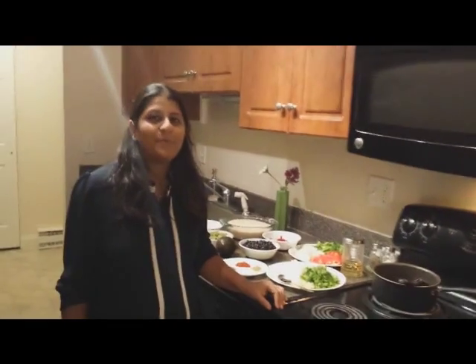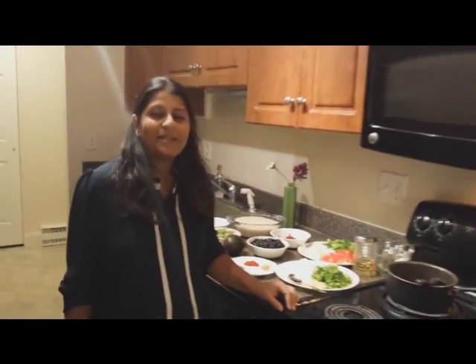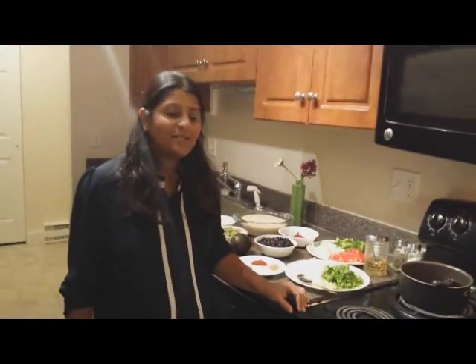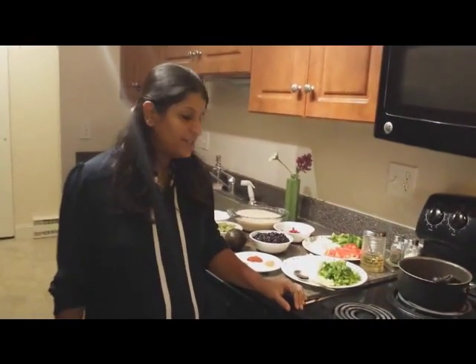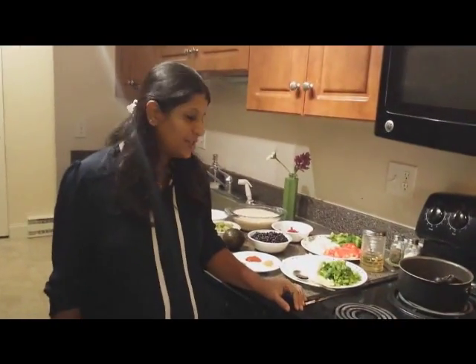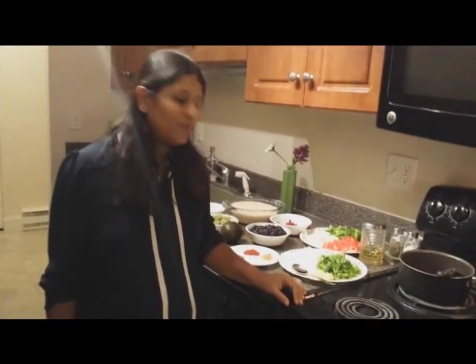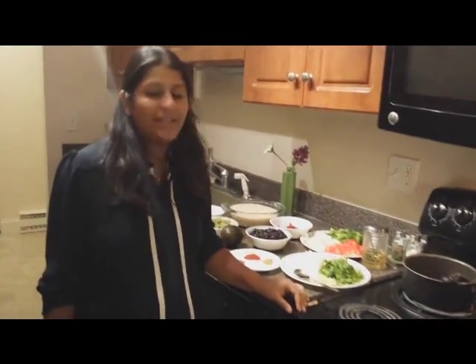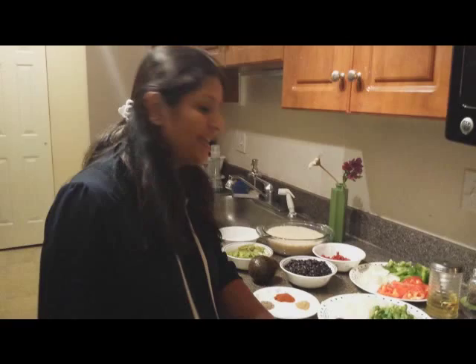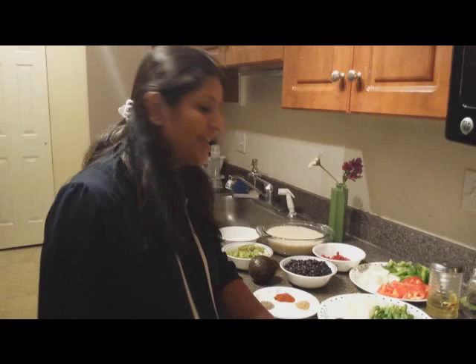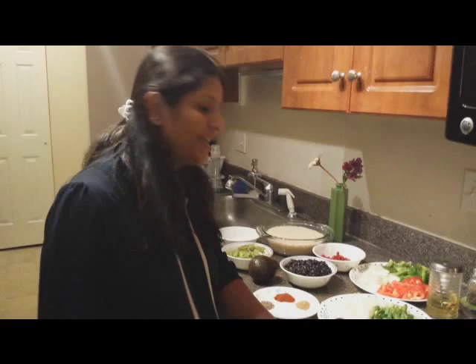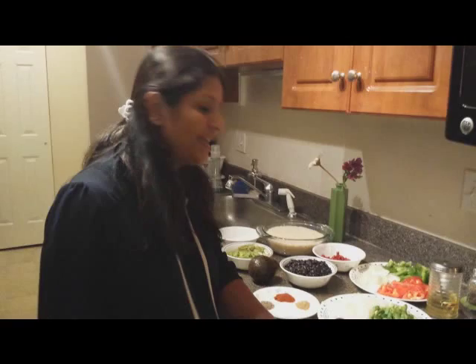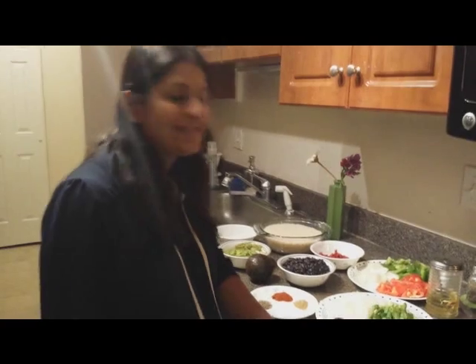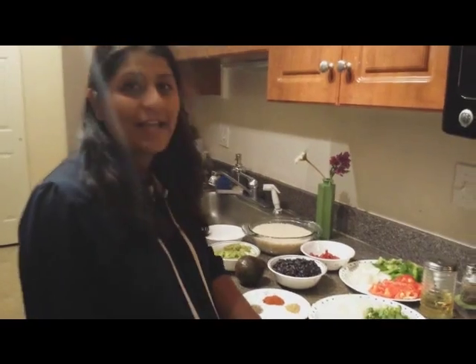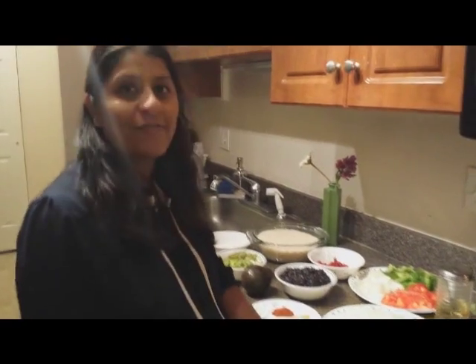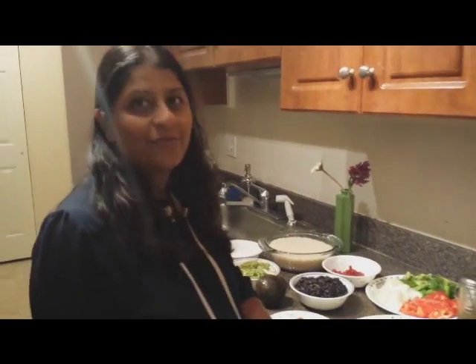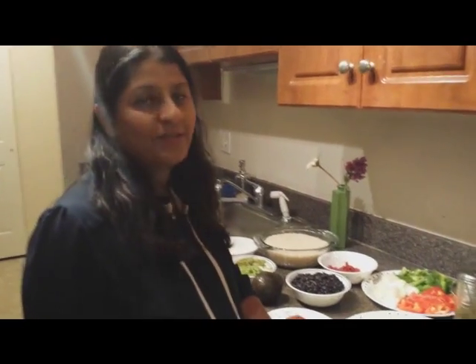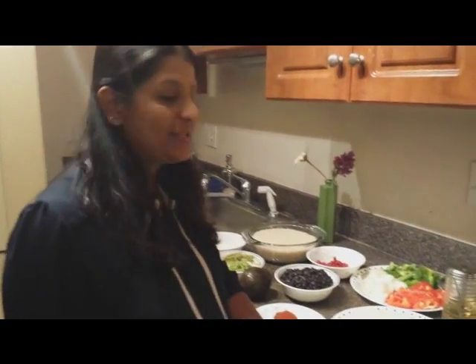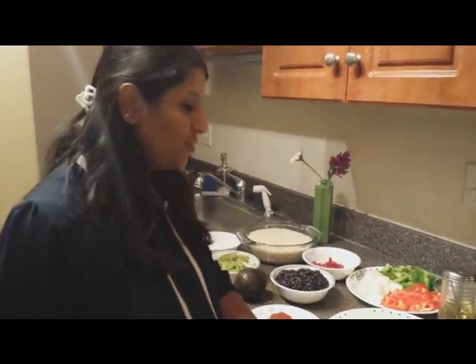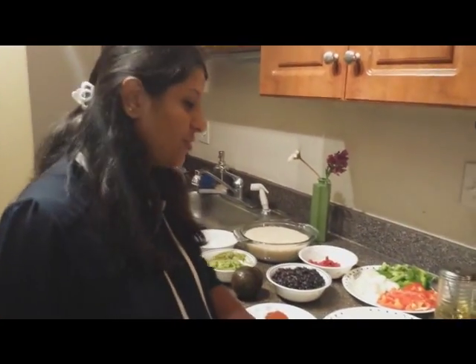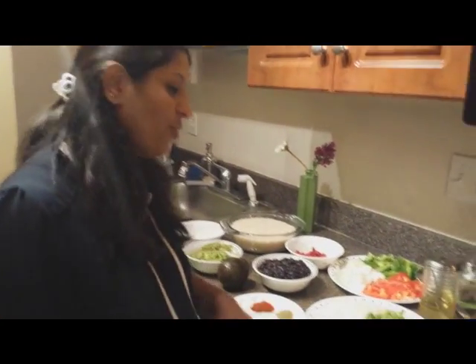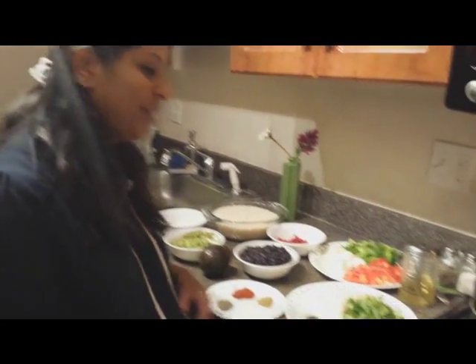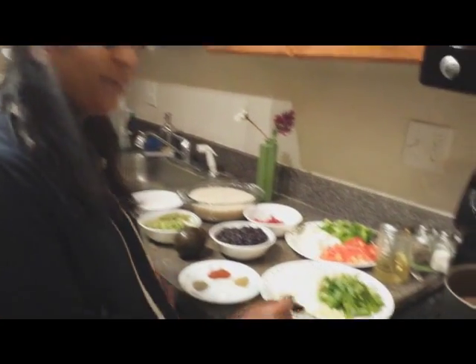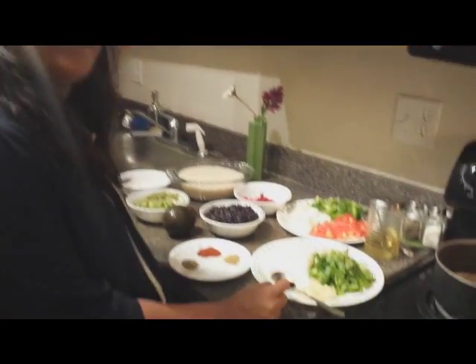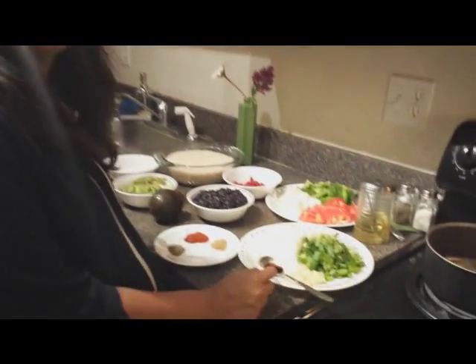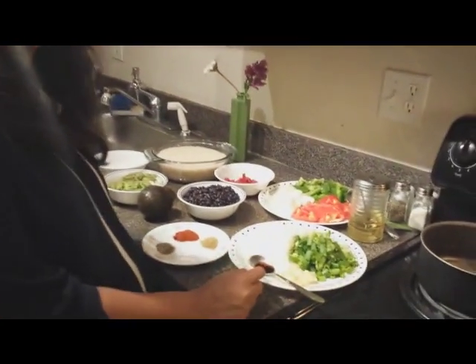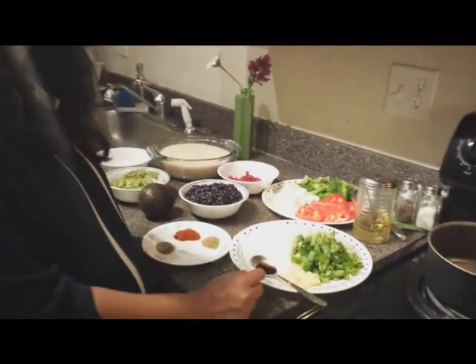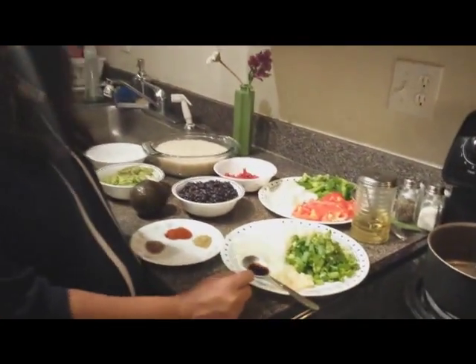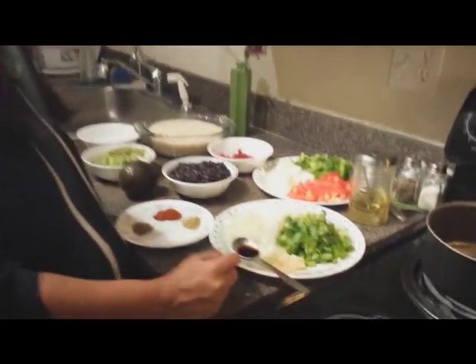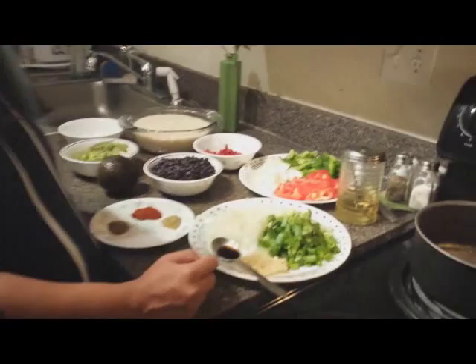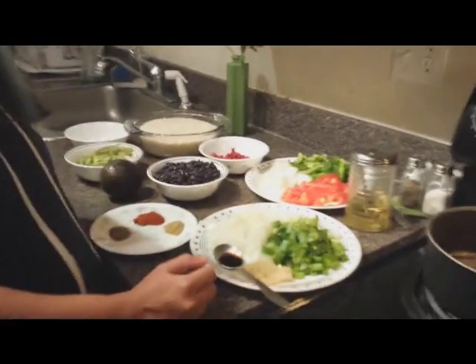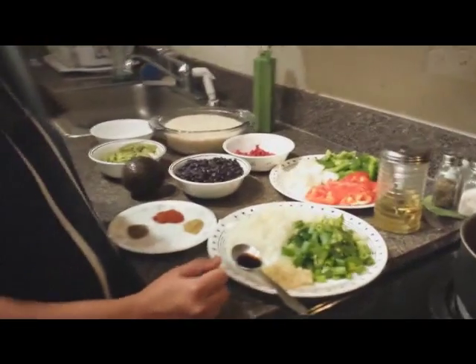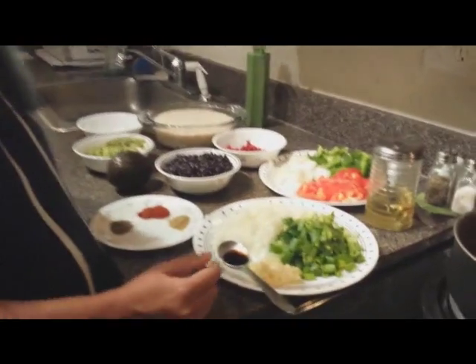To prepare this dish, let's look at what ingredients we need.